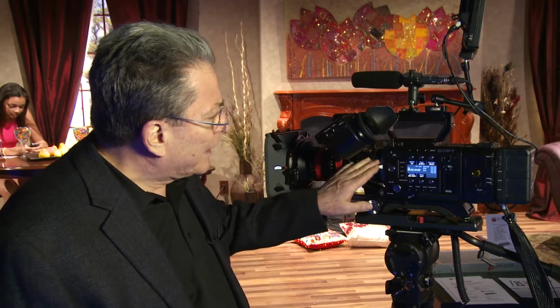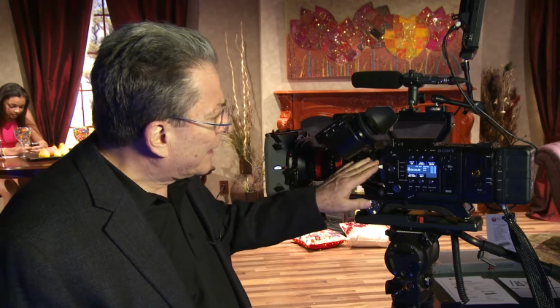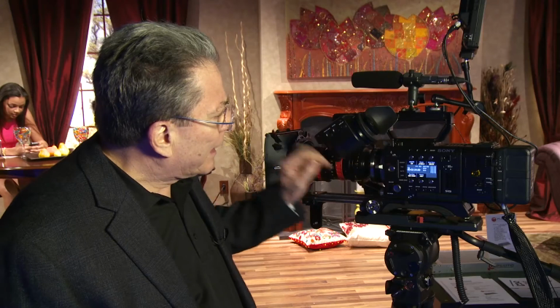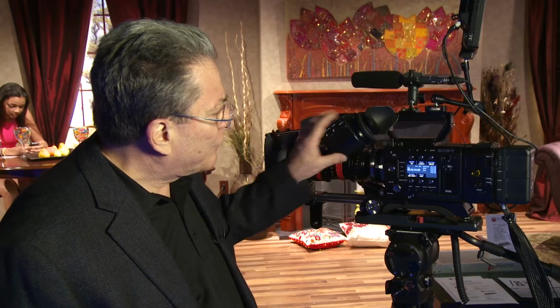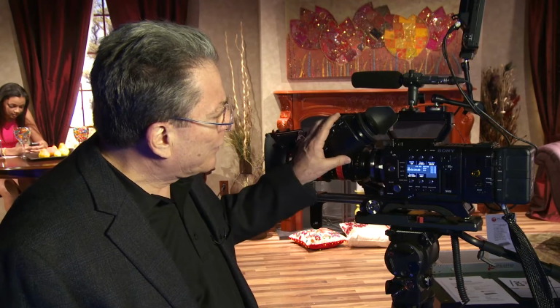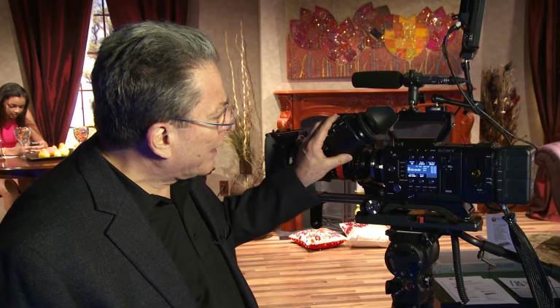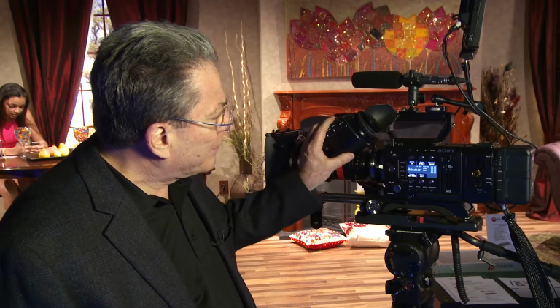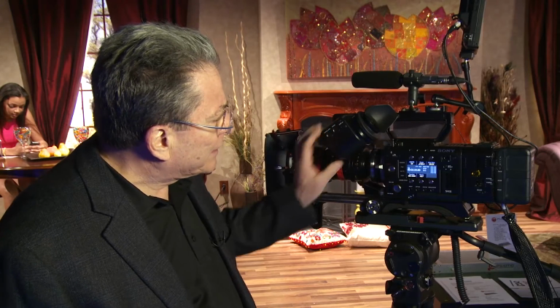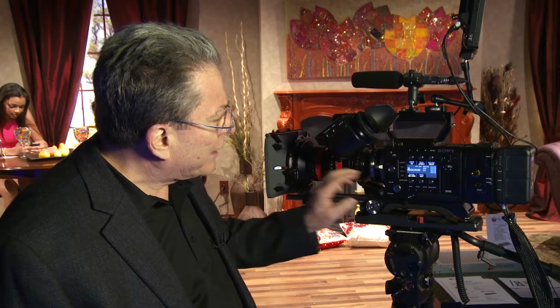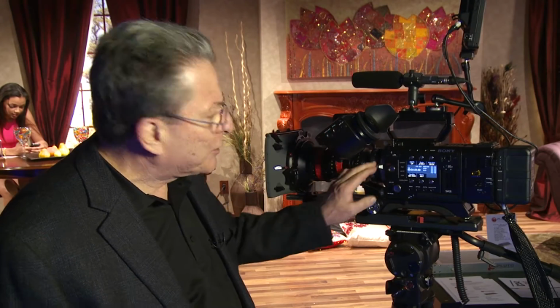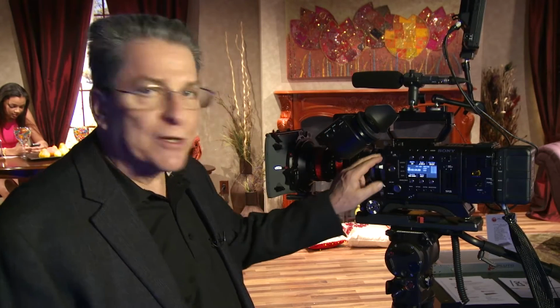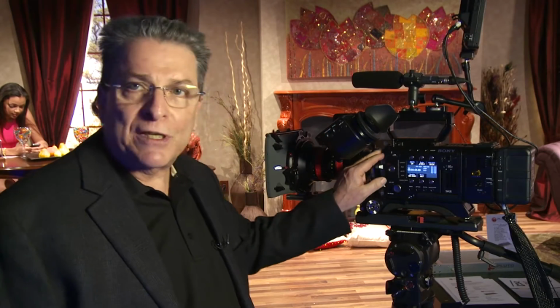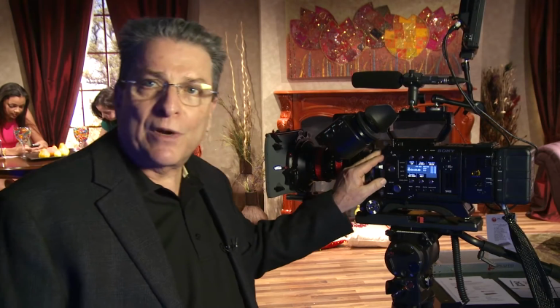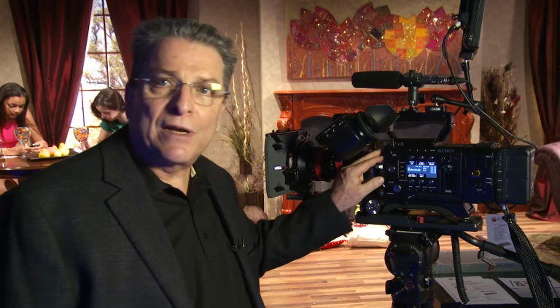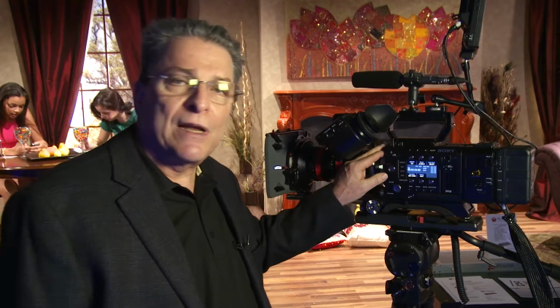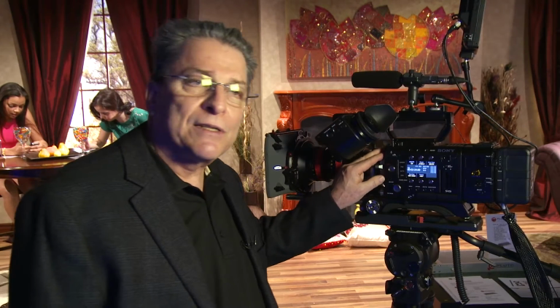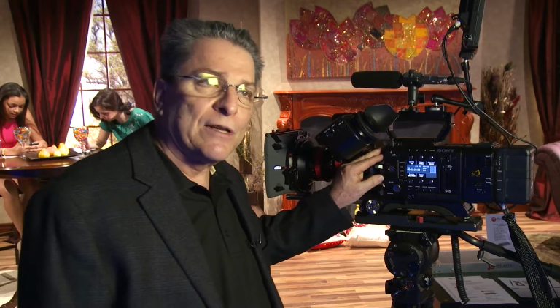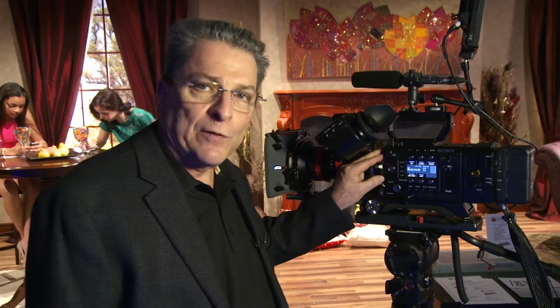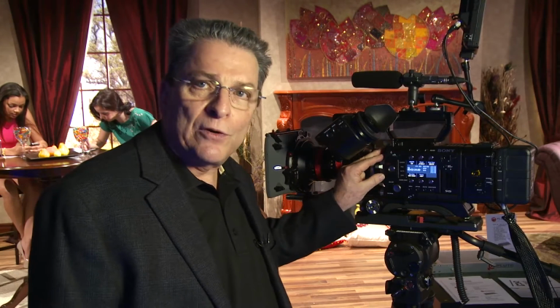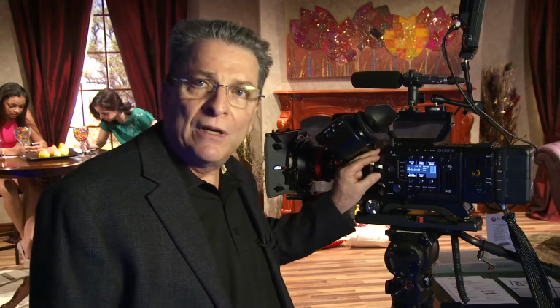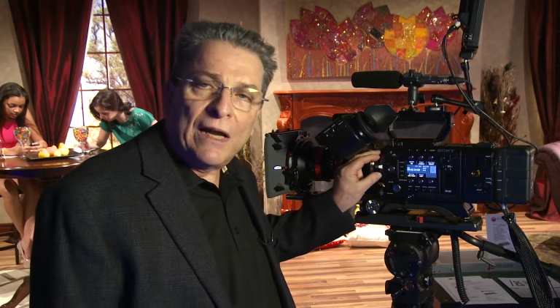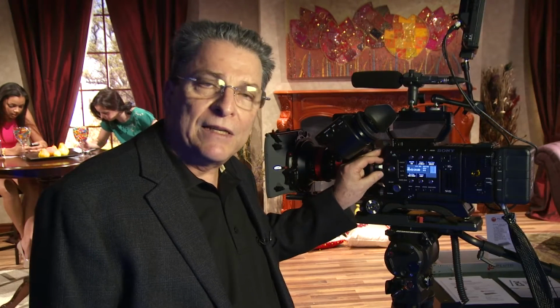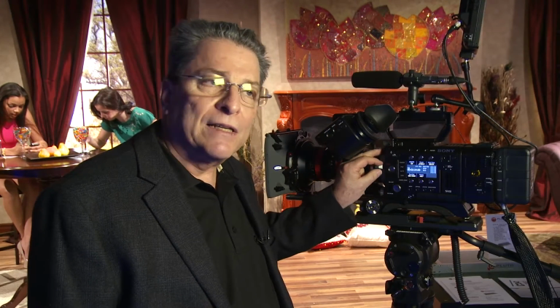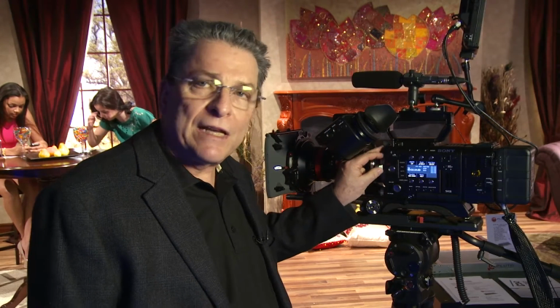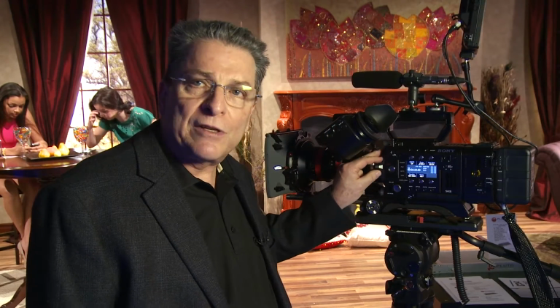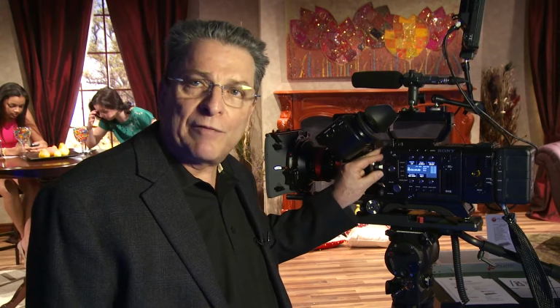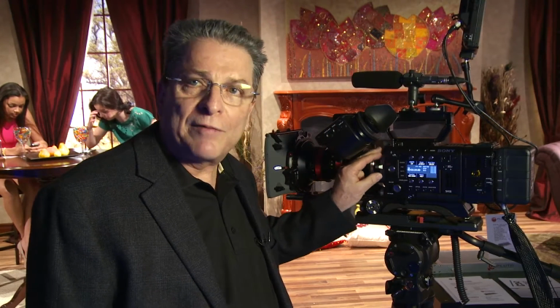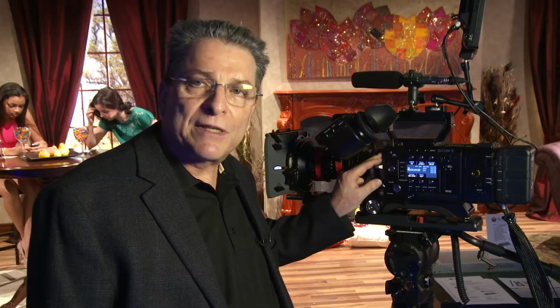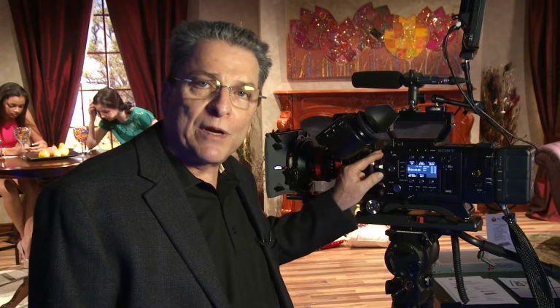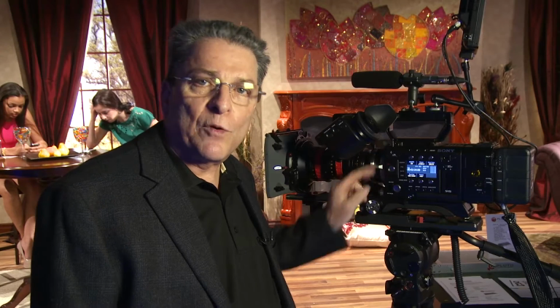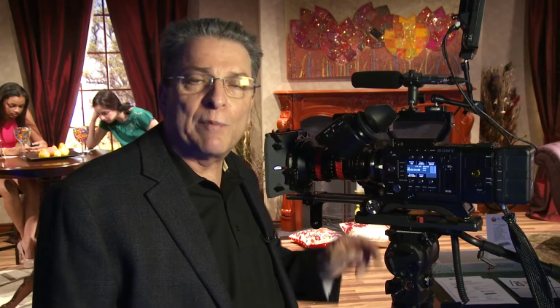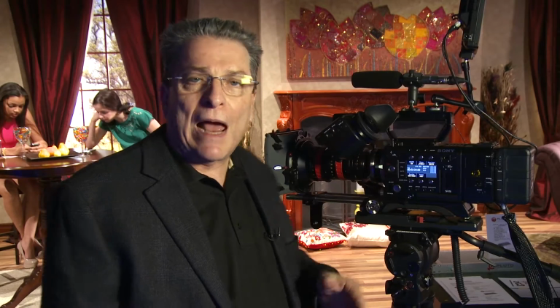The F55 can be distinguished because this ring is silver, and in the case of the F5 this ring will be black.